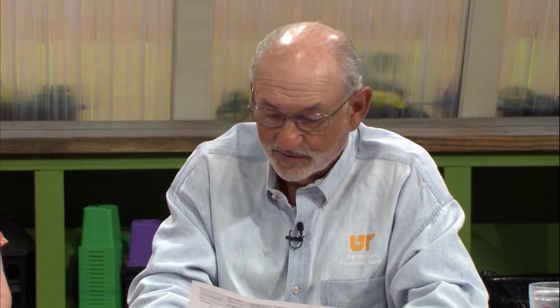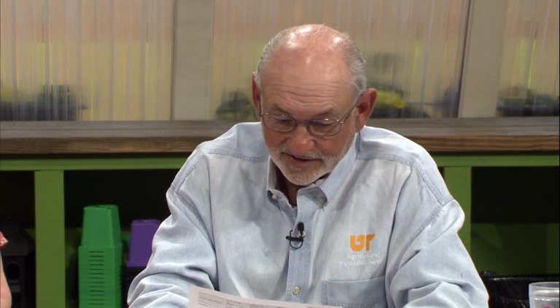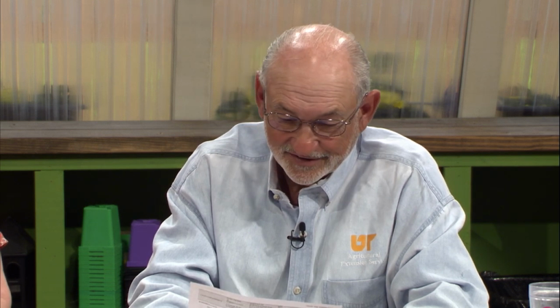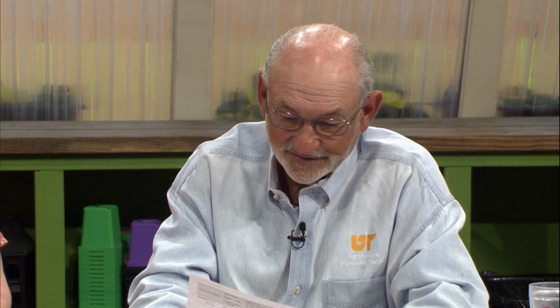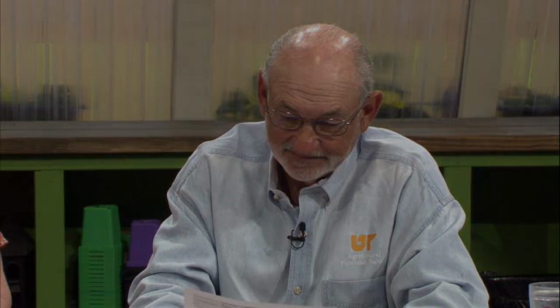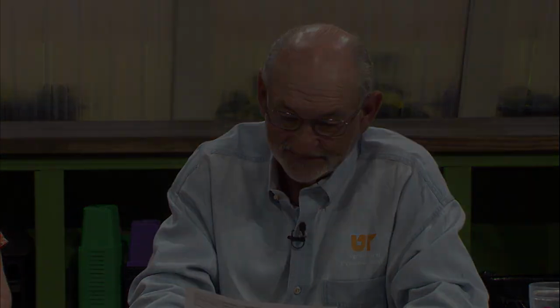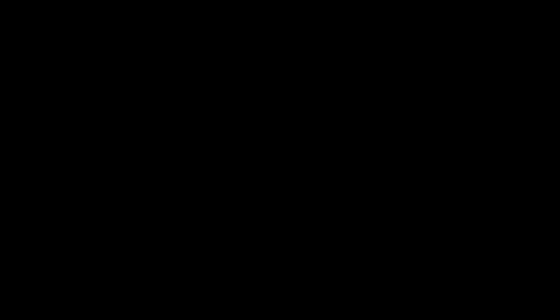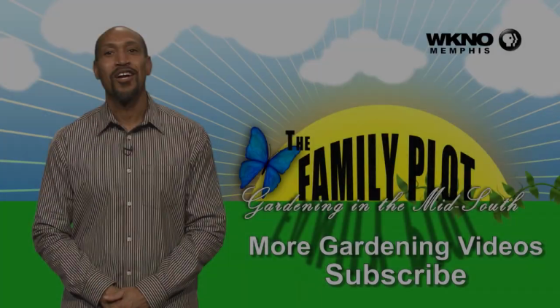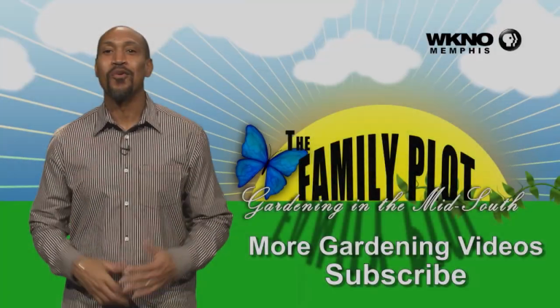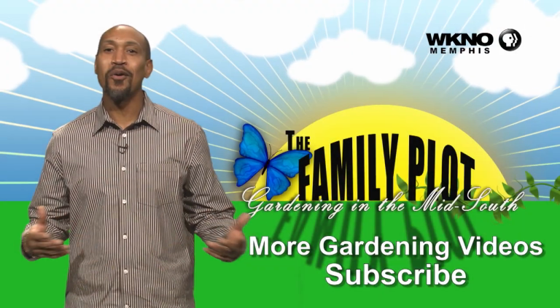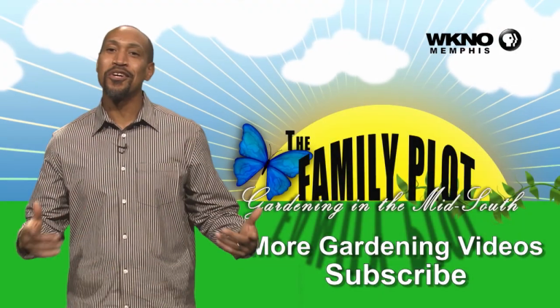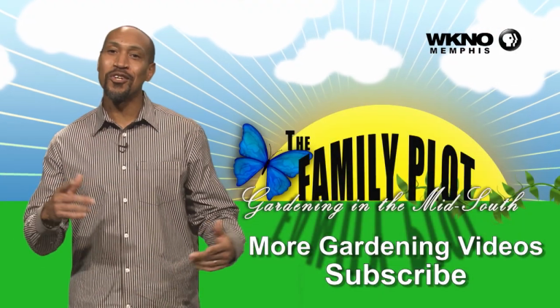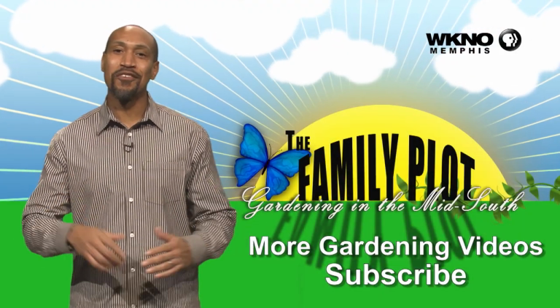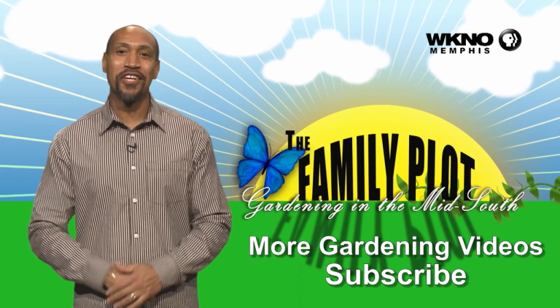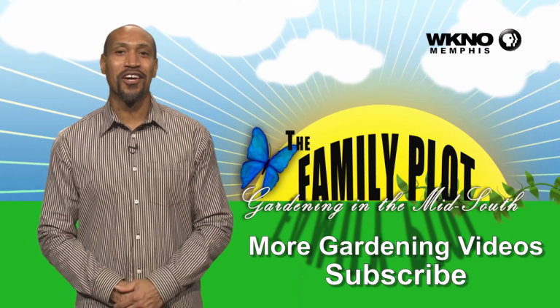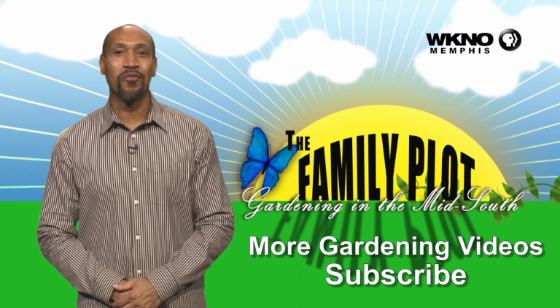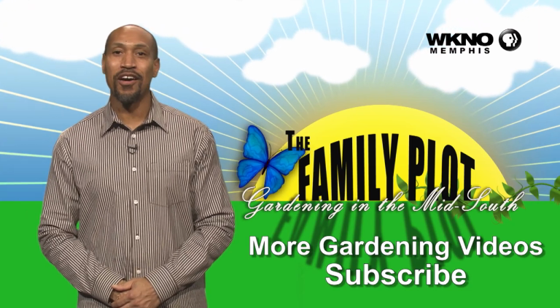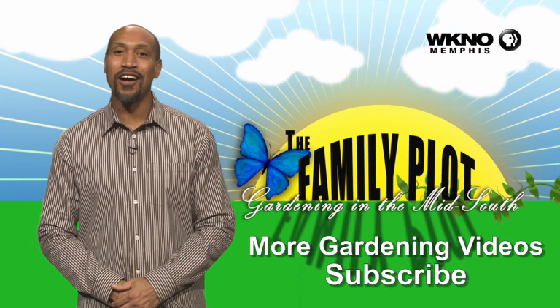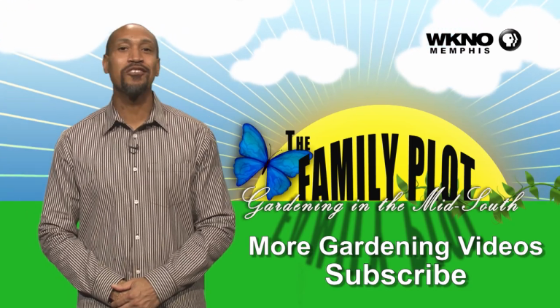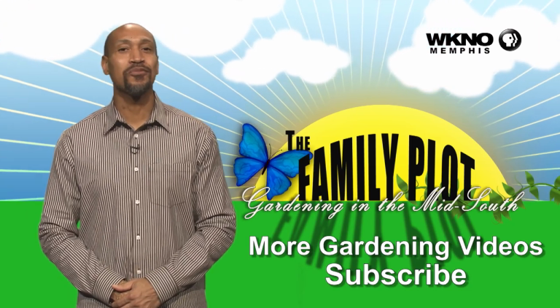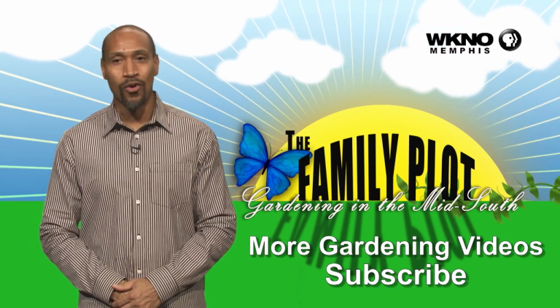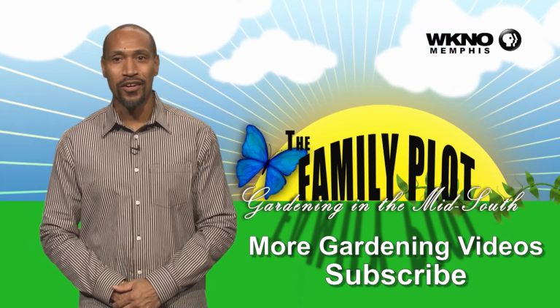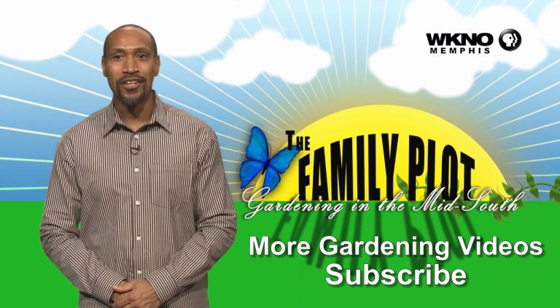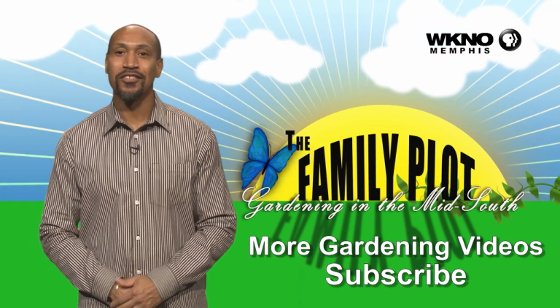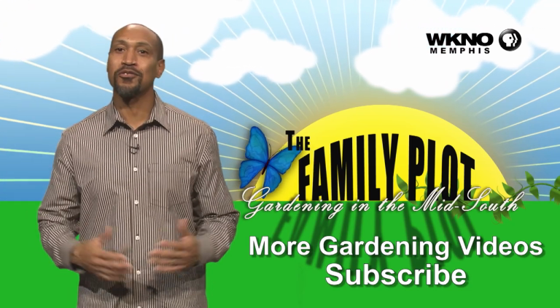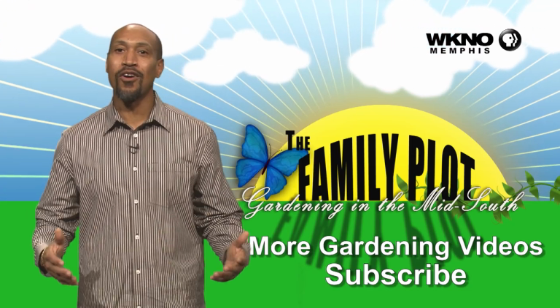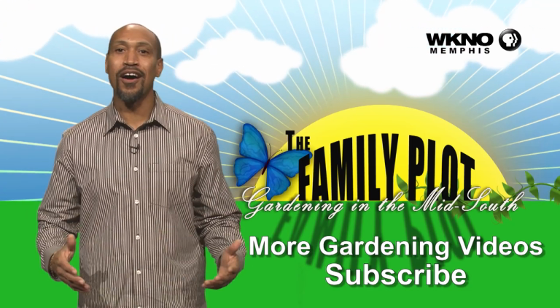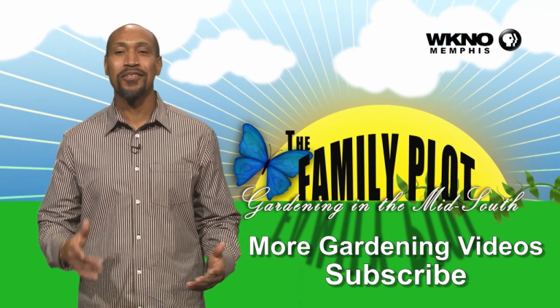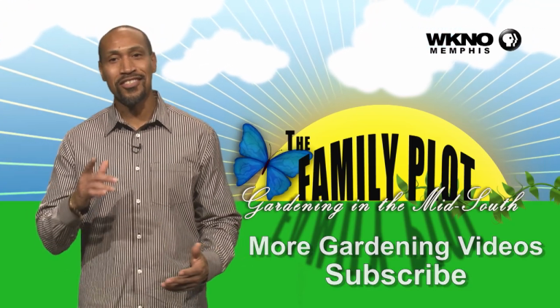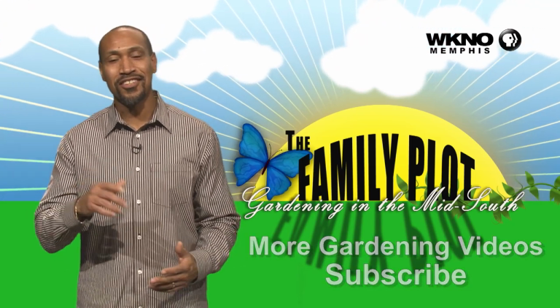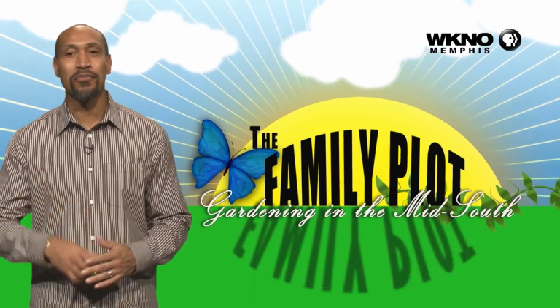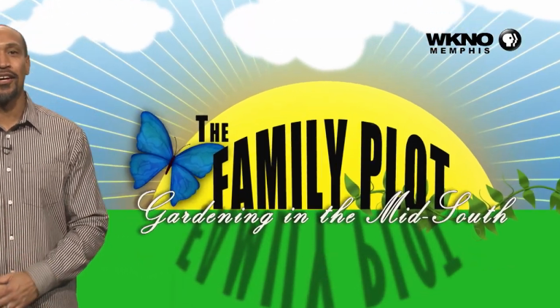We hope you enjoyed the video. We have hundreds more. To subscribe, just click below.